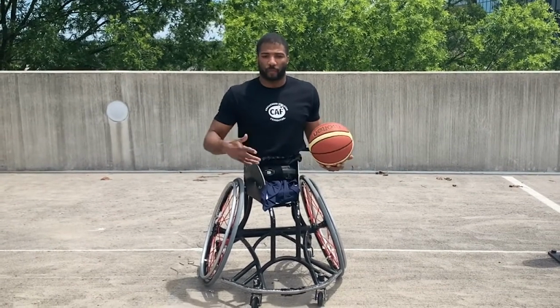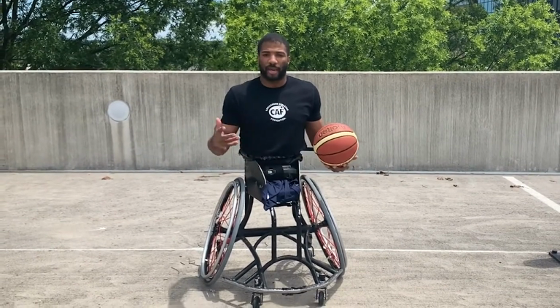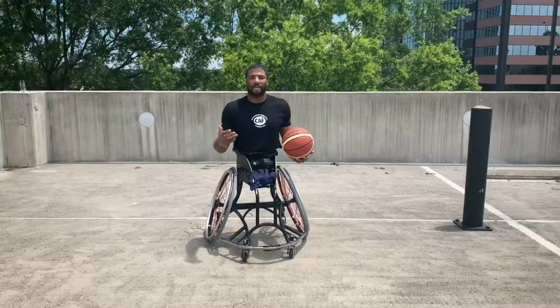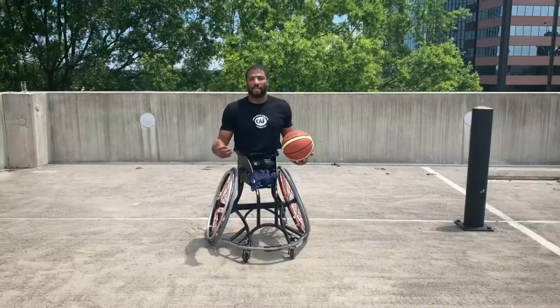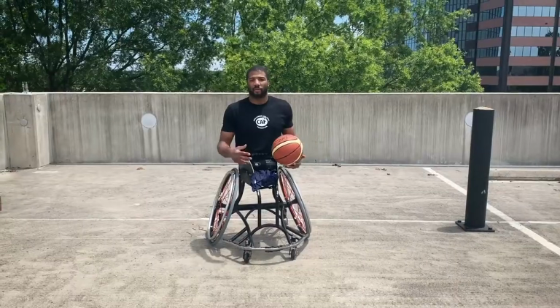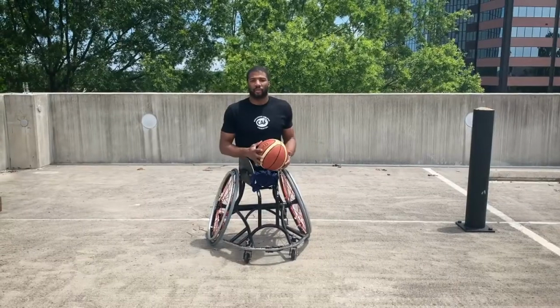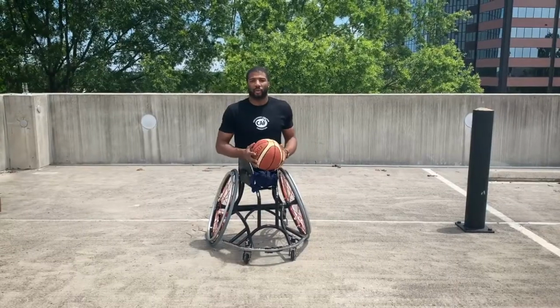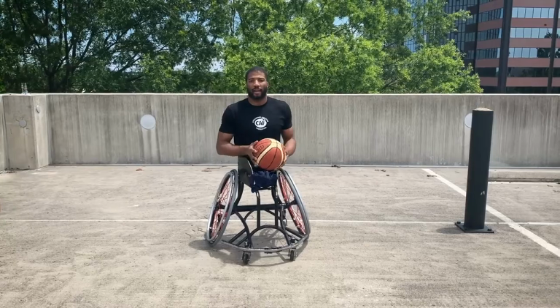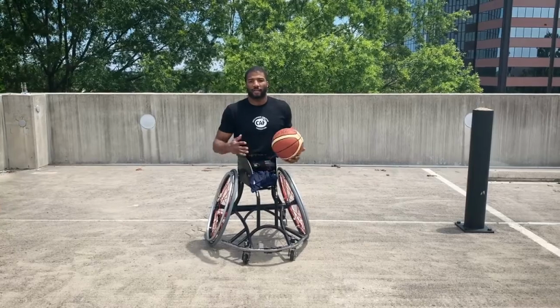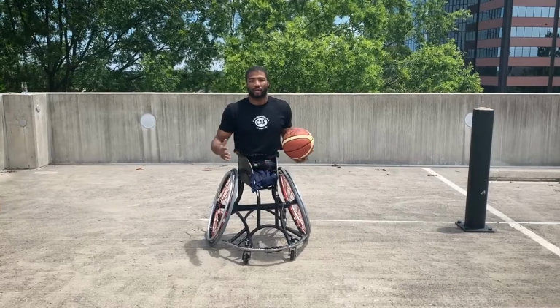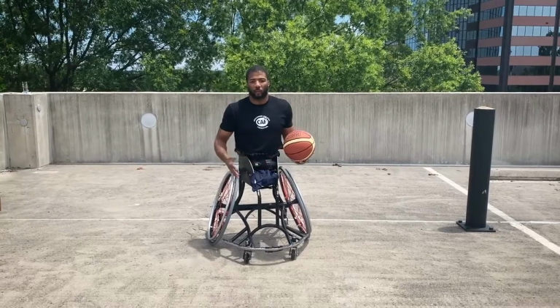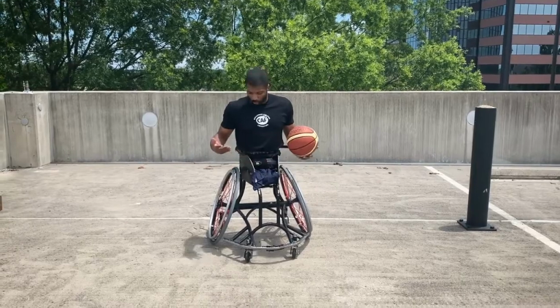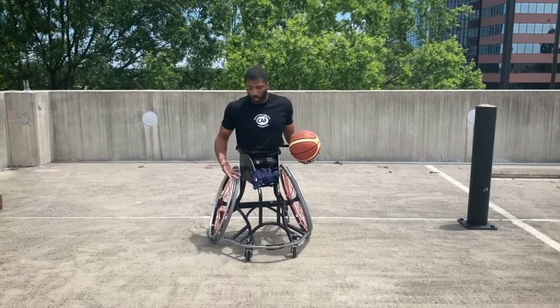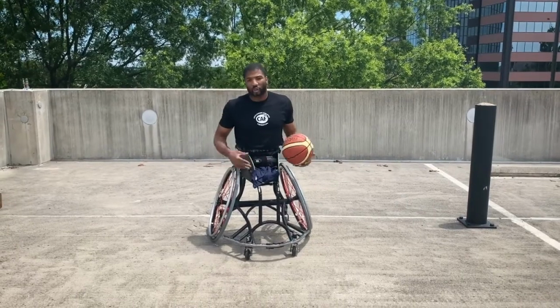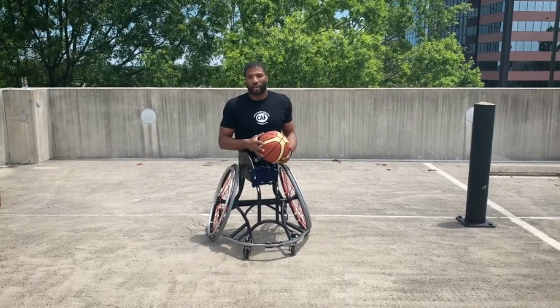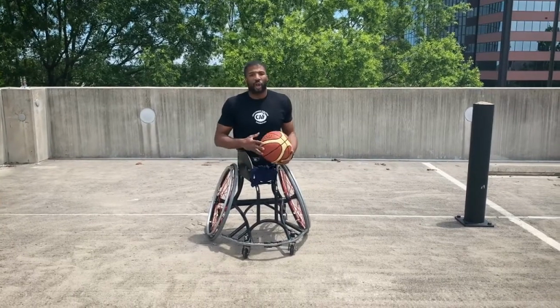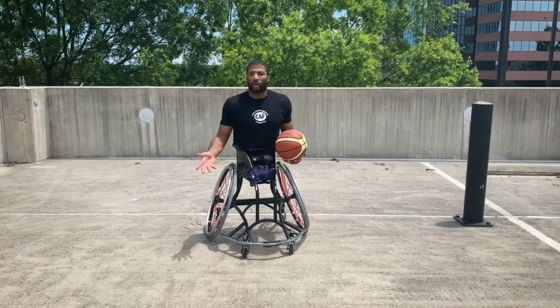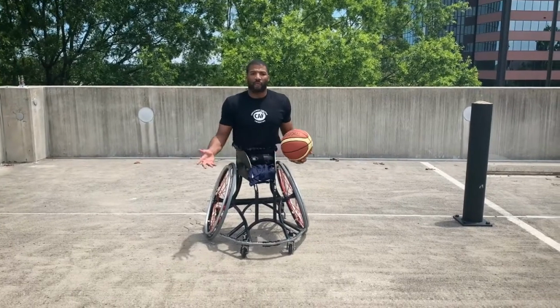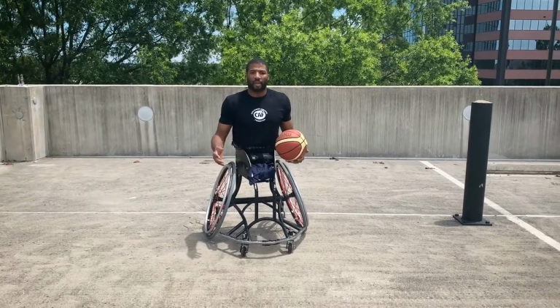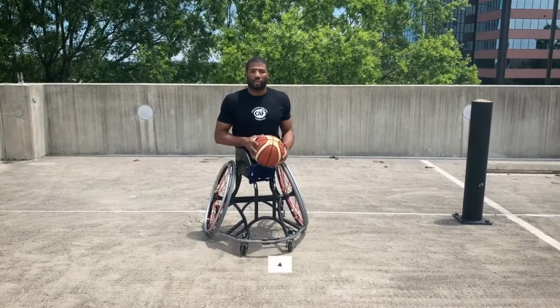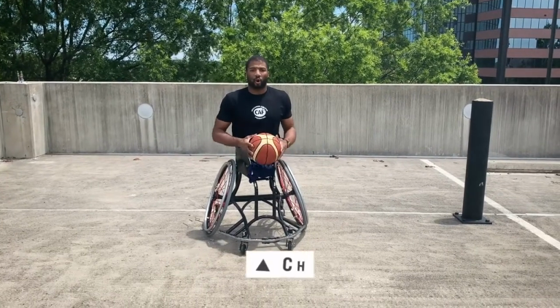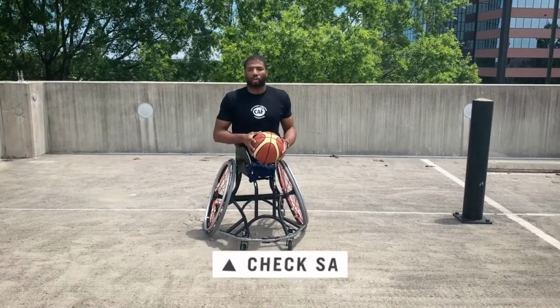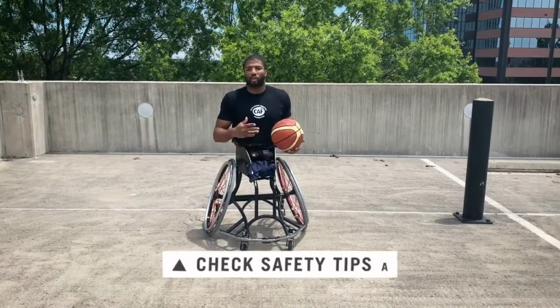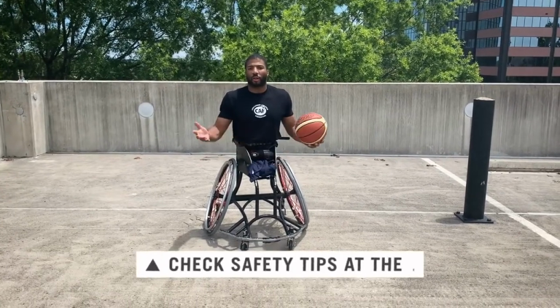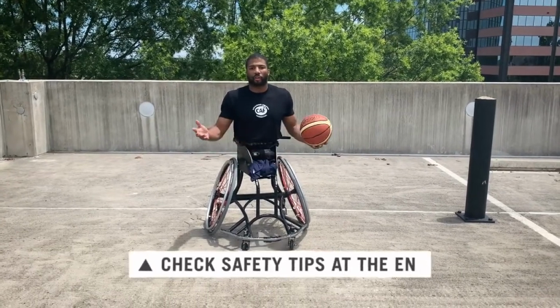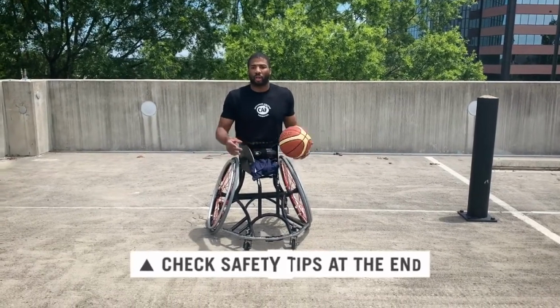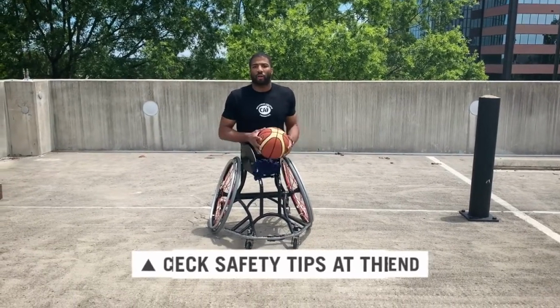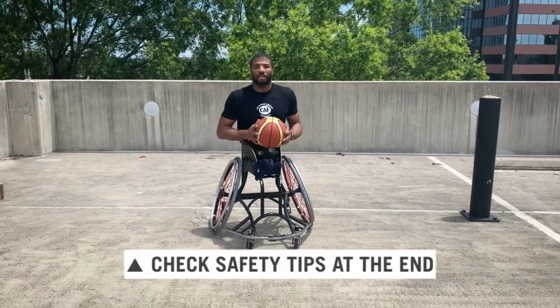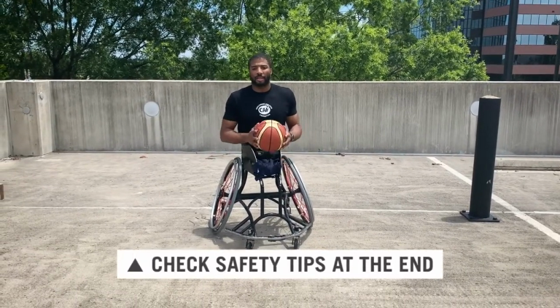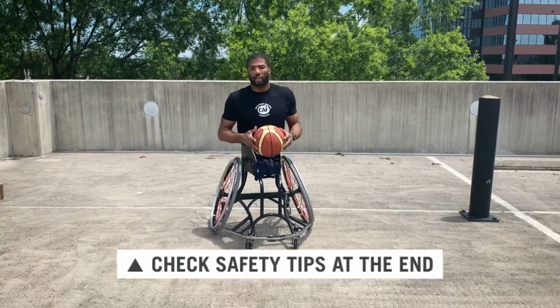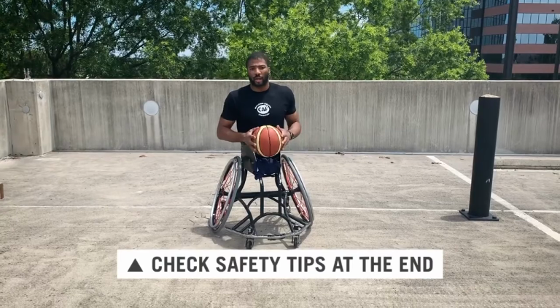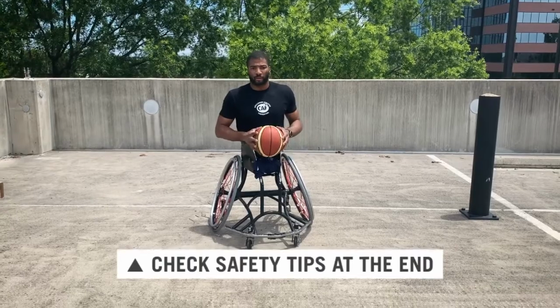You can be in any seated position, whether that is in your sports chair, your everyday chair, or just a regular chair sitting in your house.